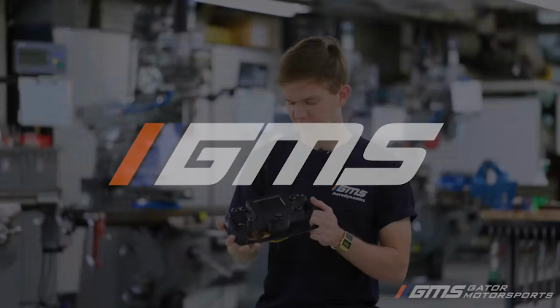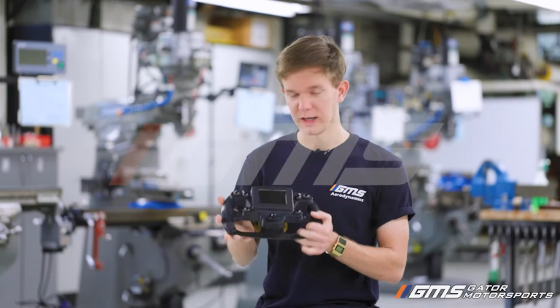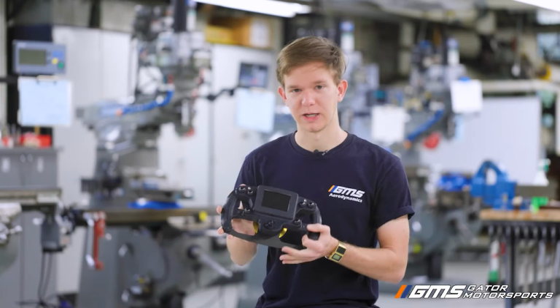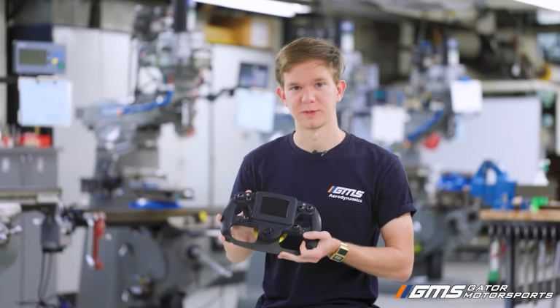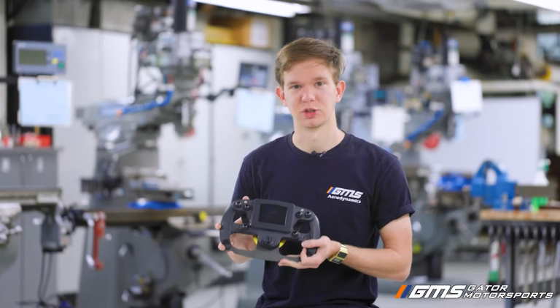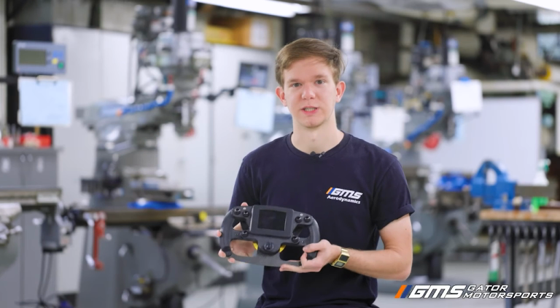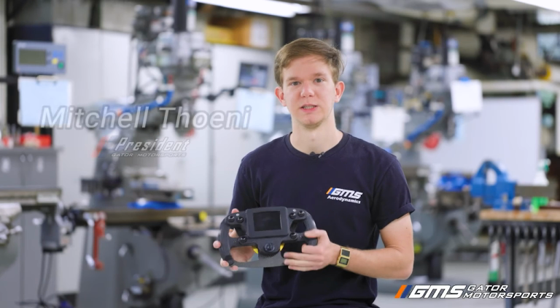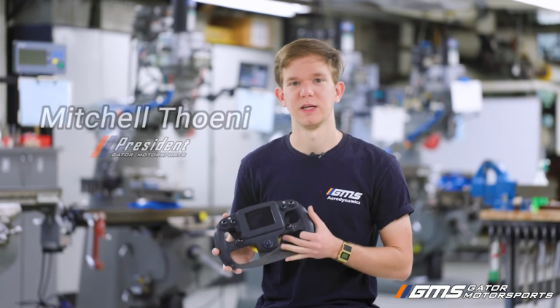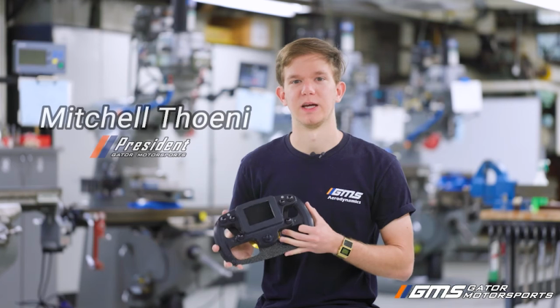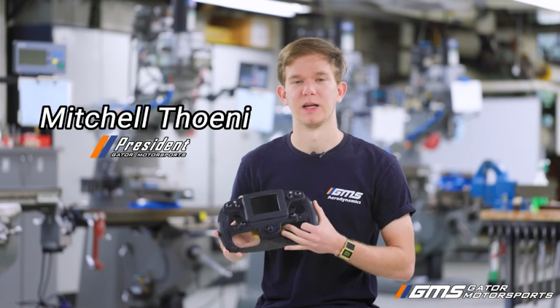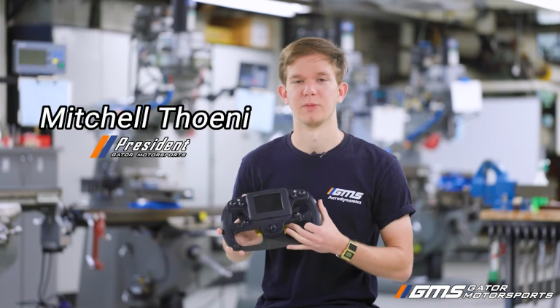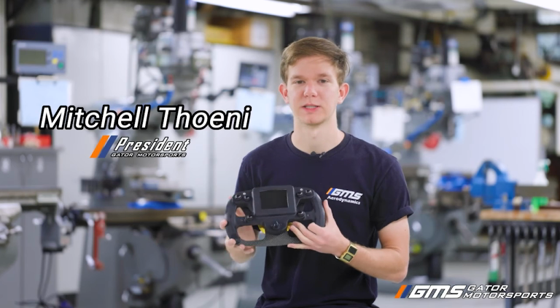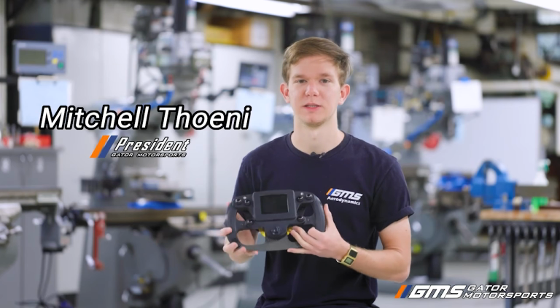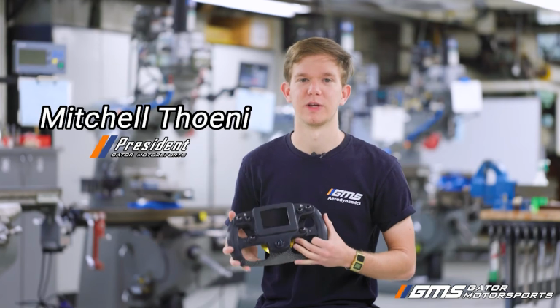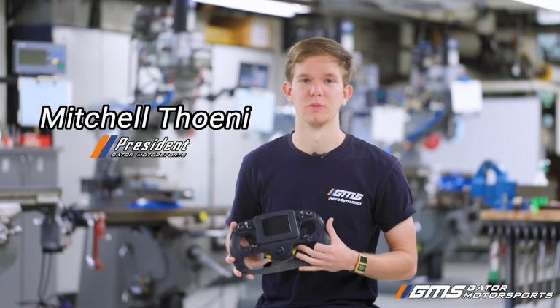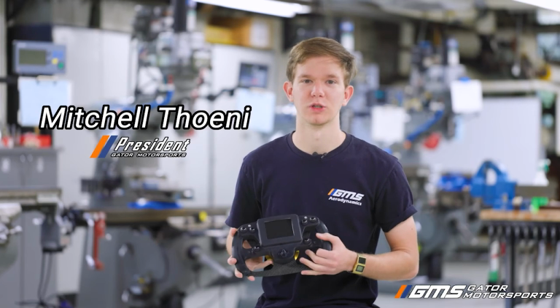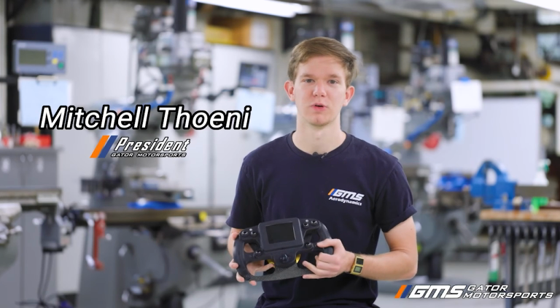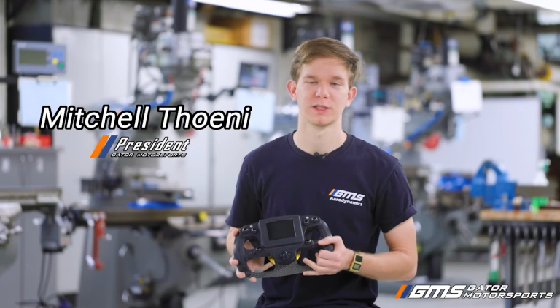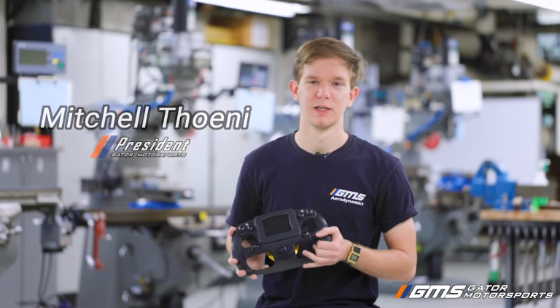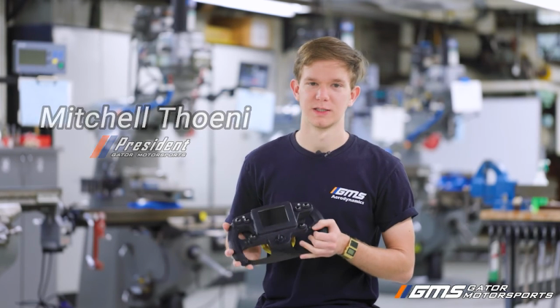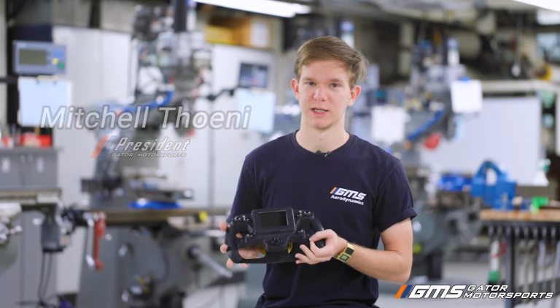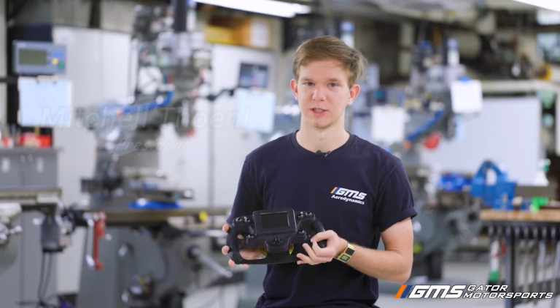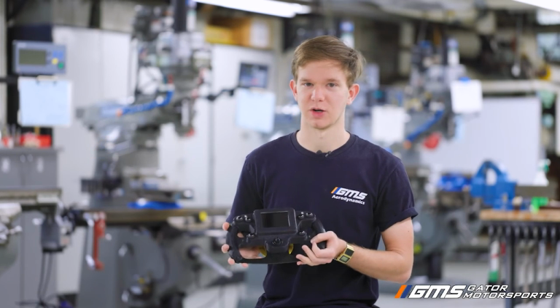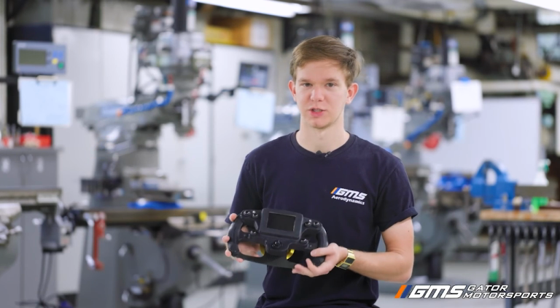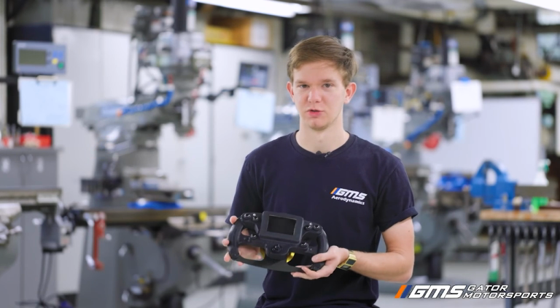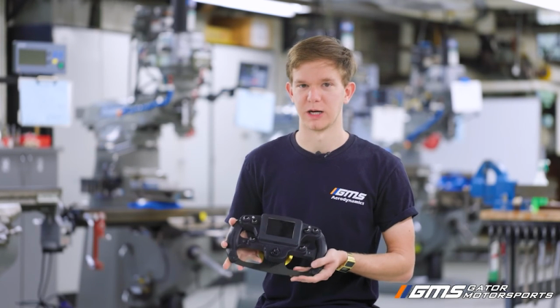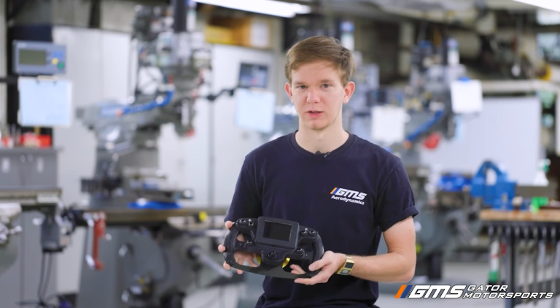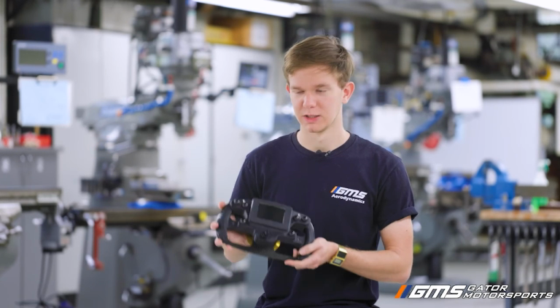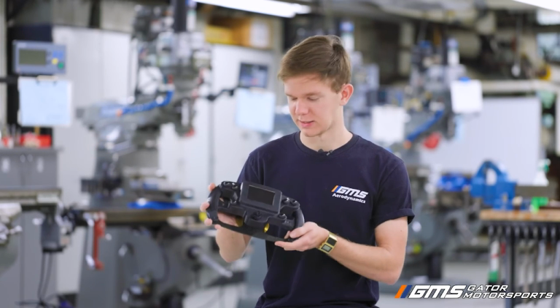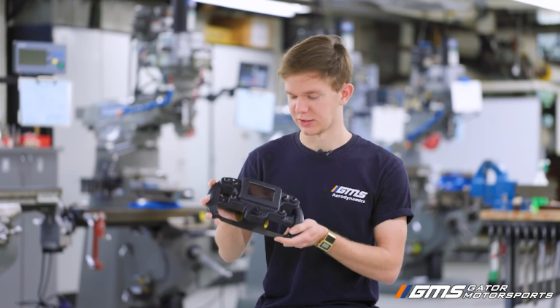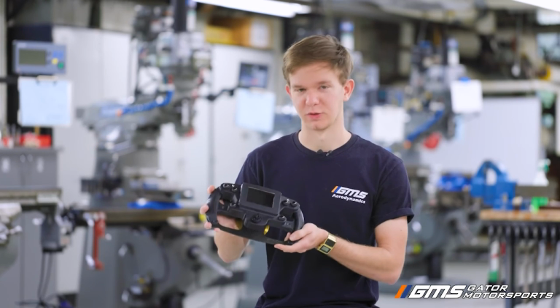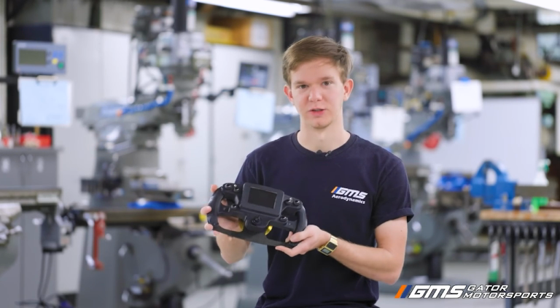Hi, my name is Mitchell Taney and I'm the president of Gator Motorsports. Today I'm going to talk to you about the steering wheel.